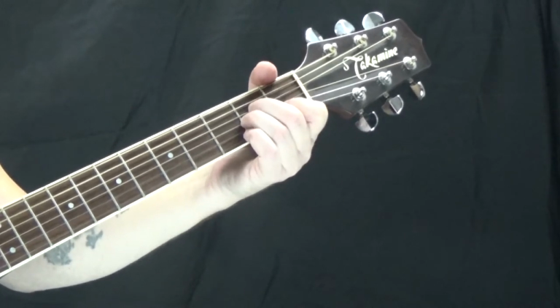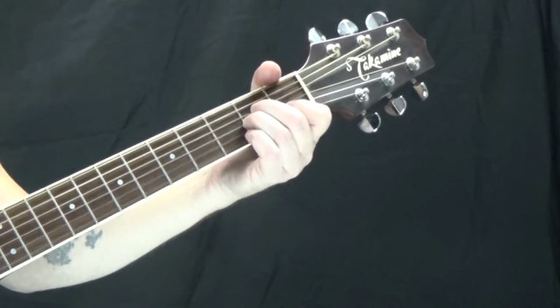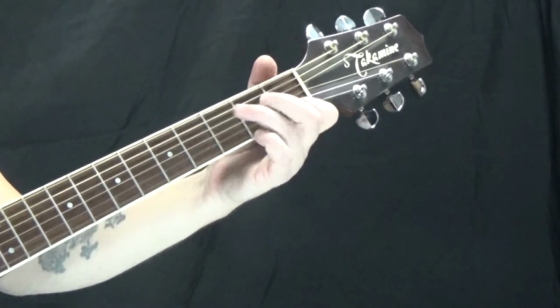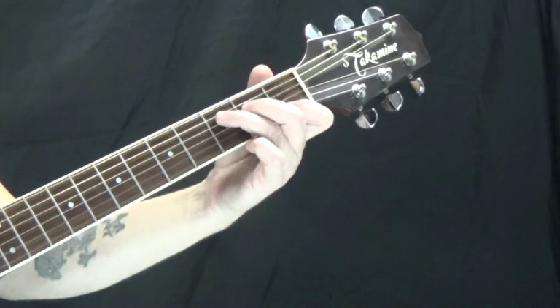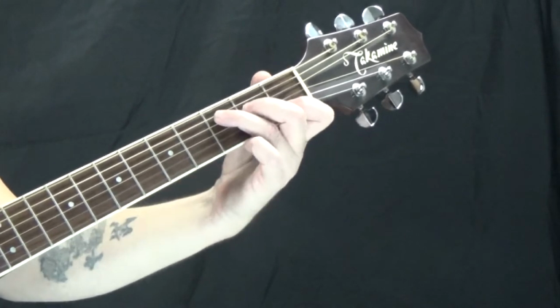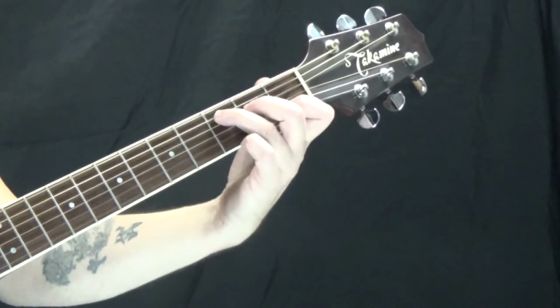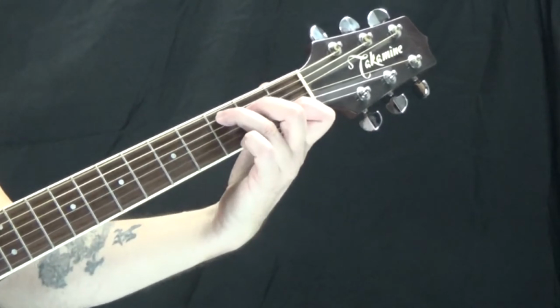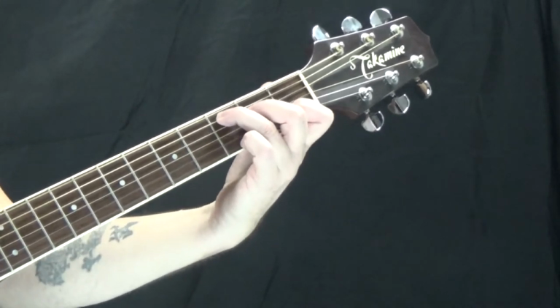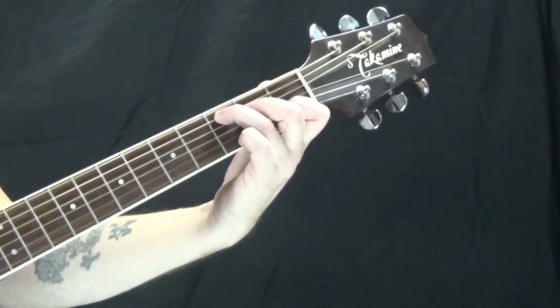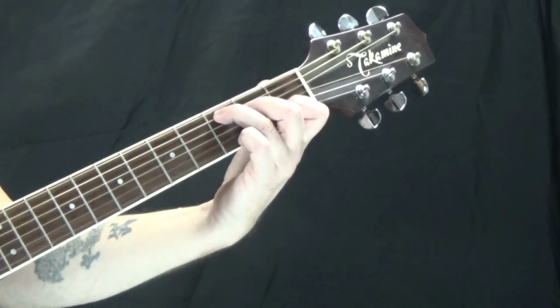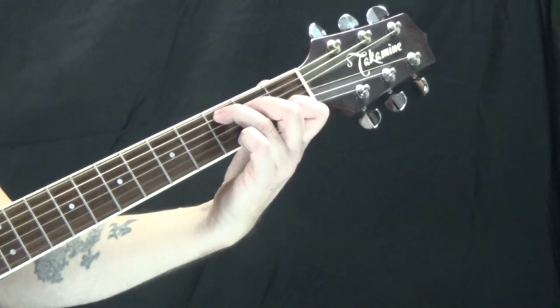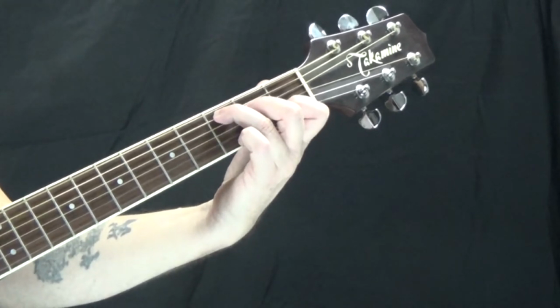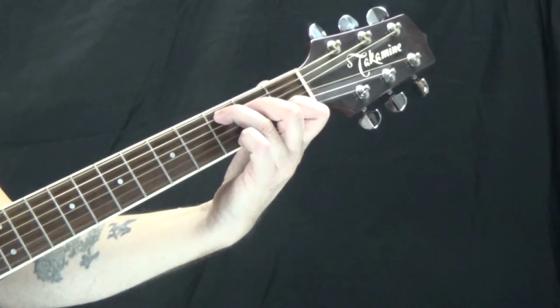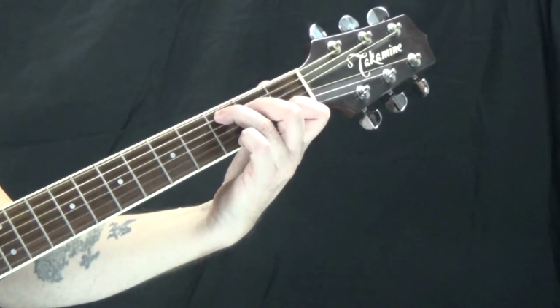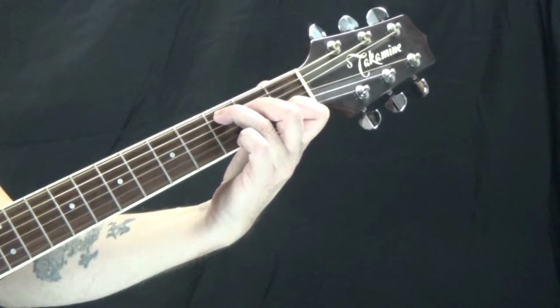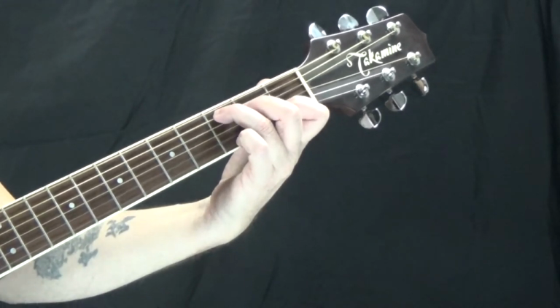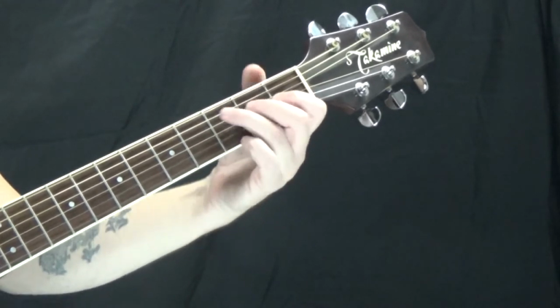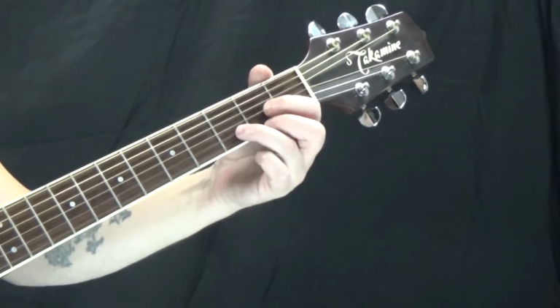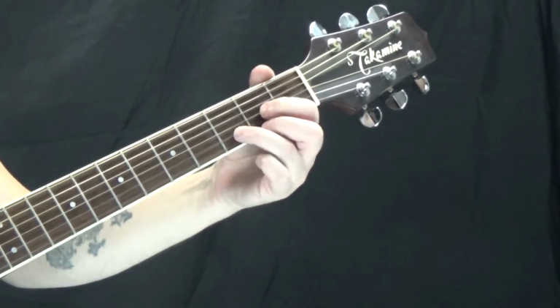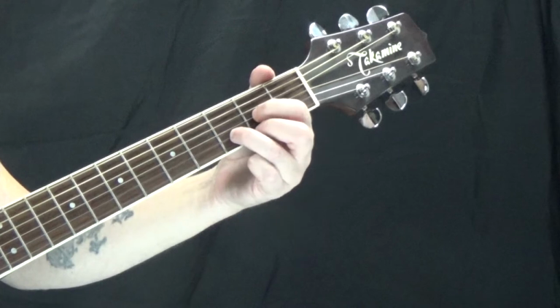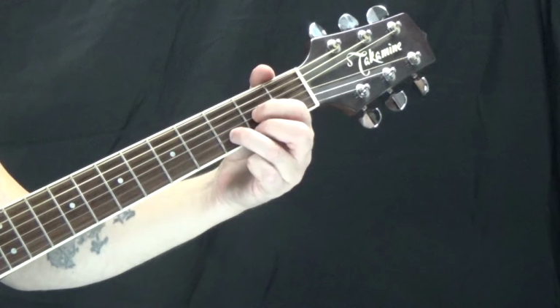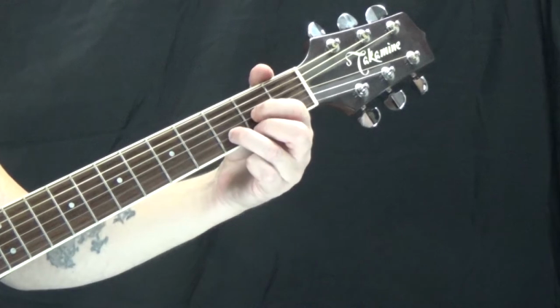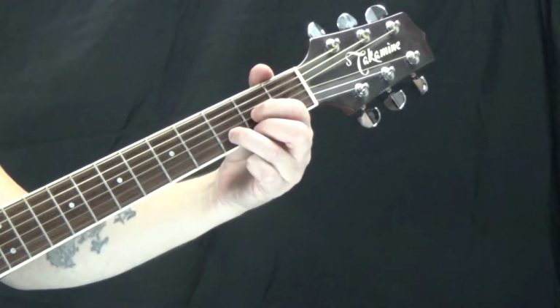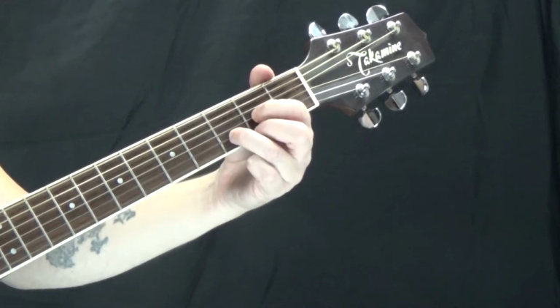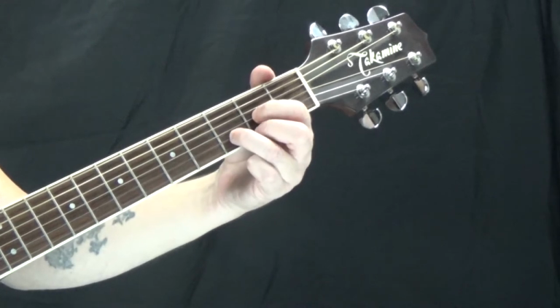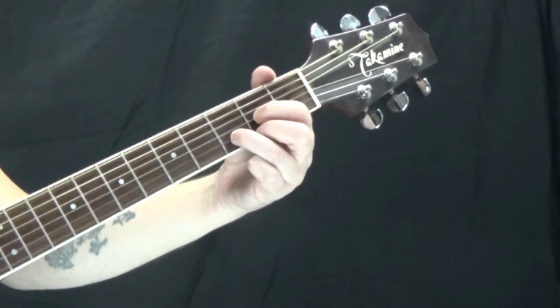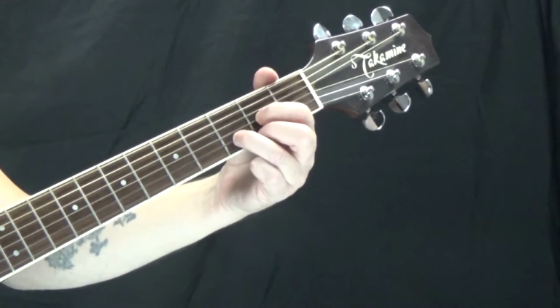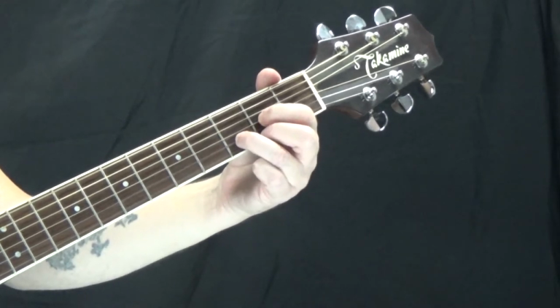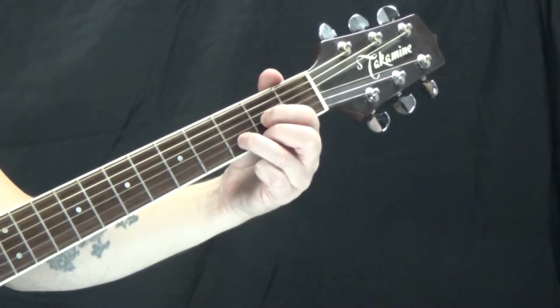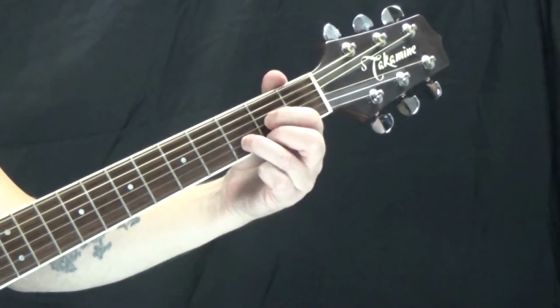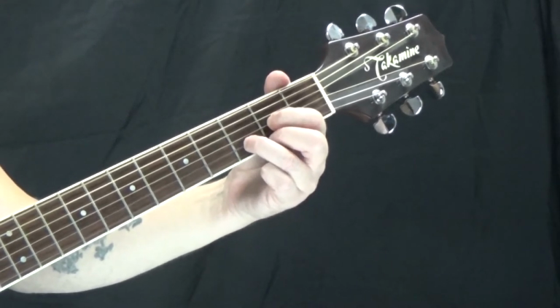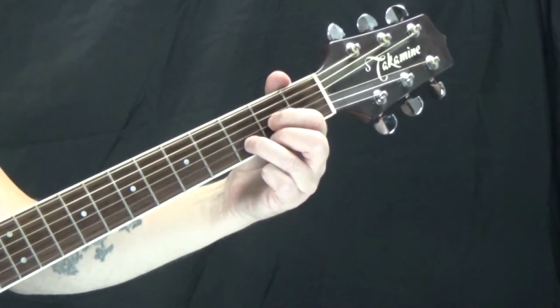And then a C, just like we did before, and a D, just like we did before.